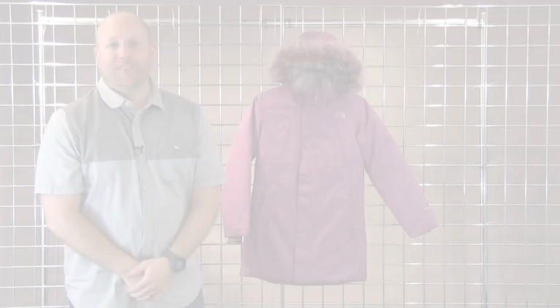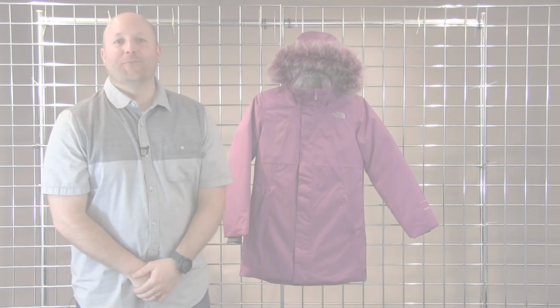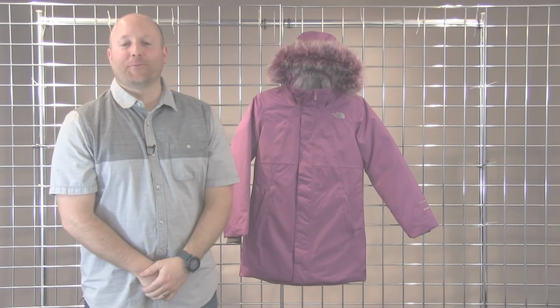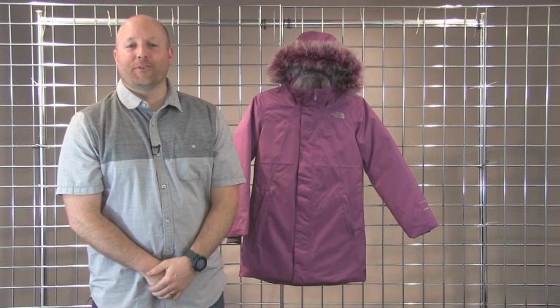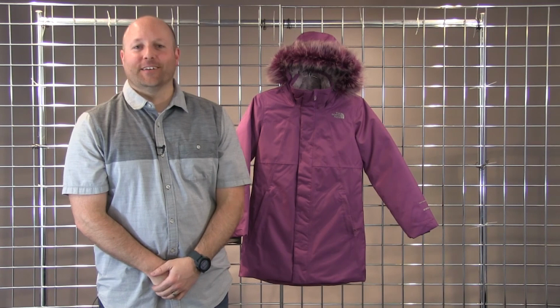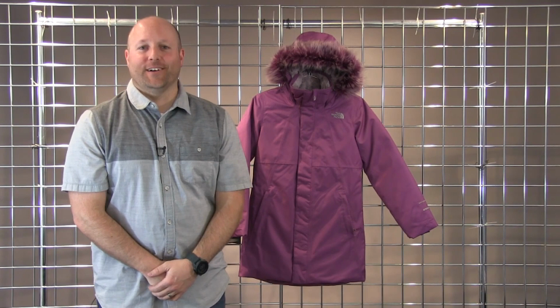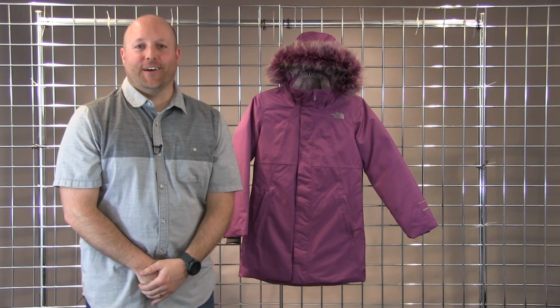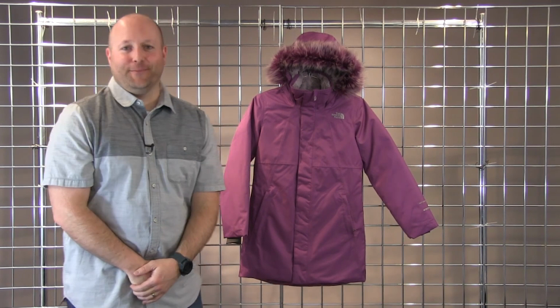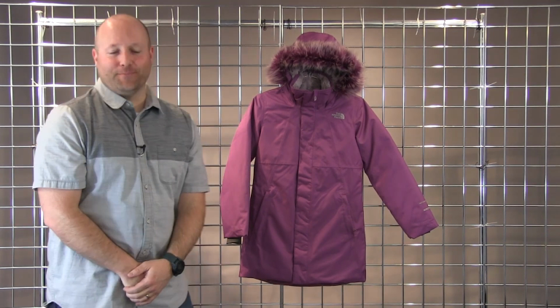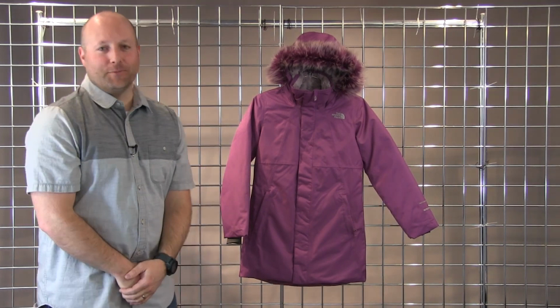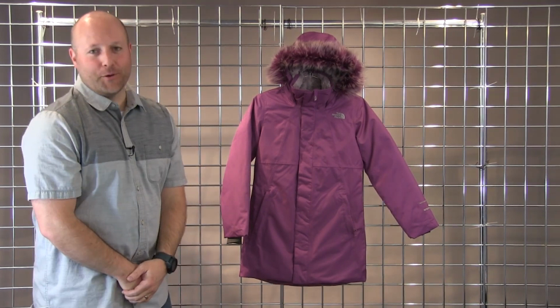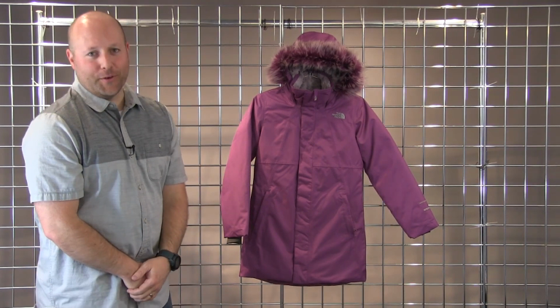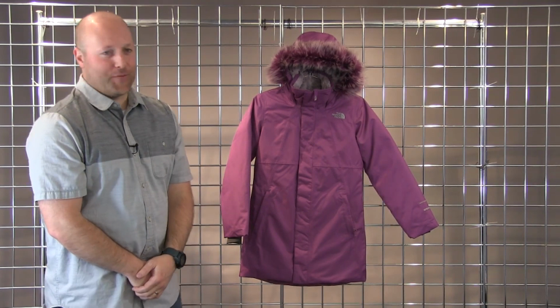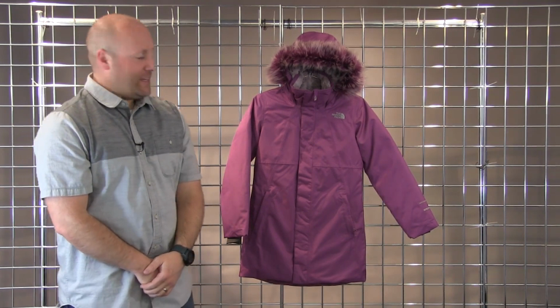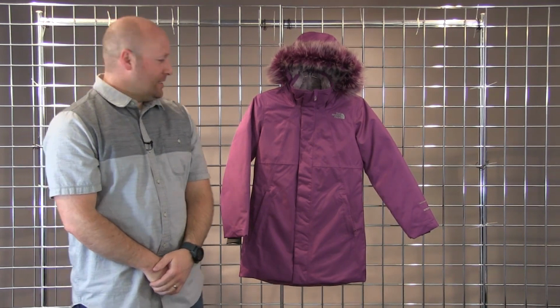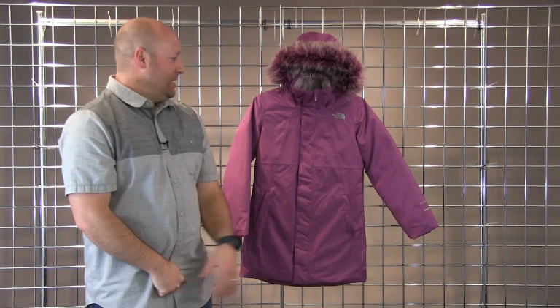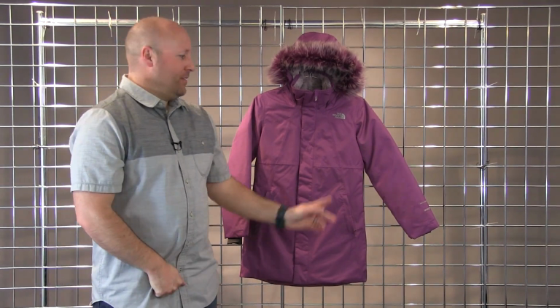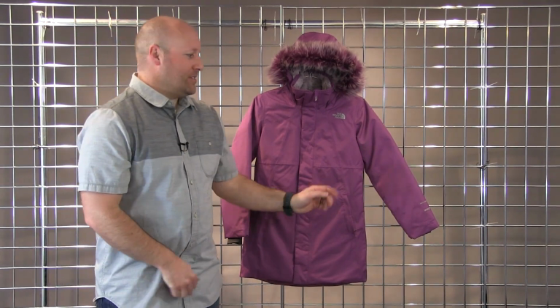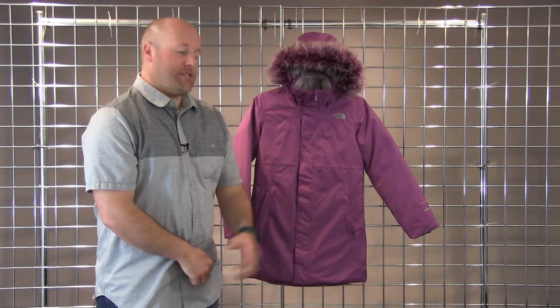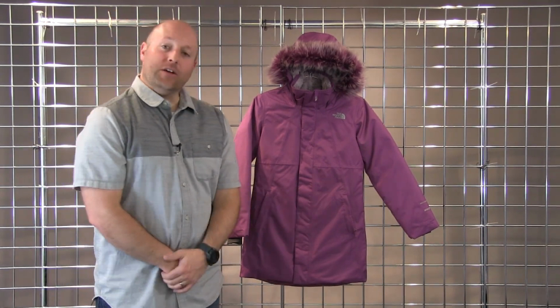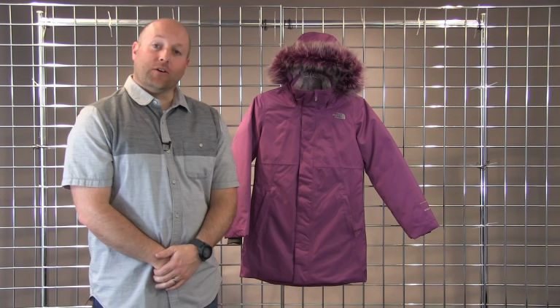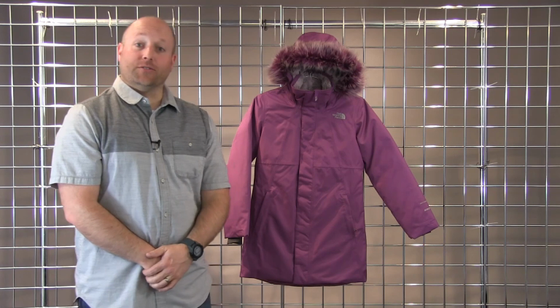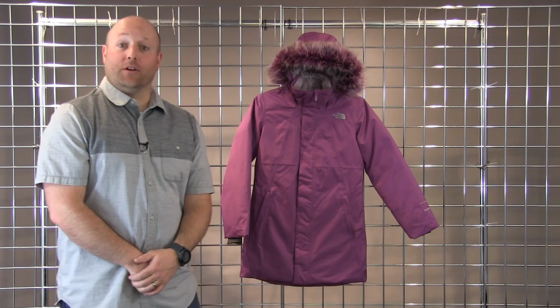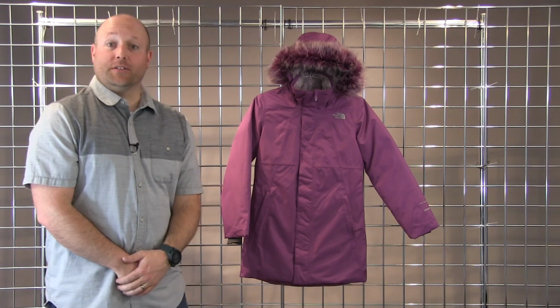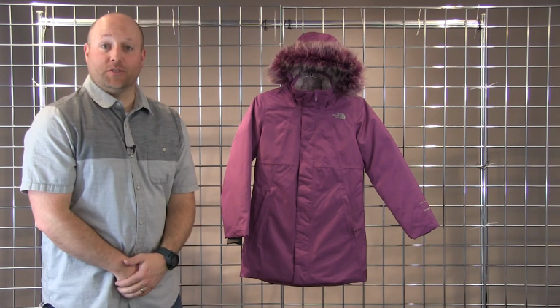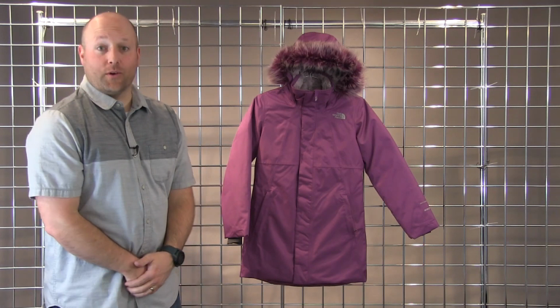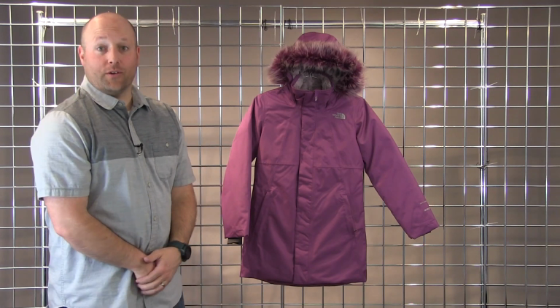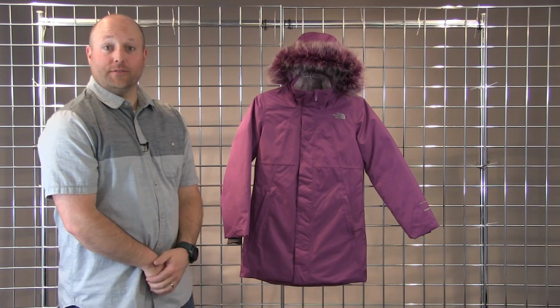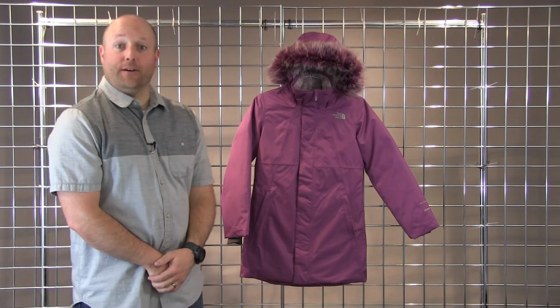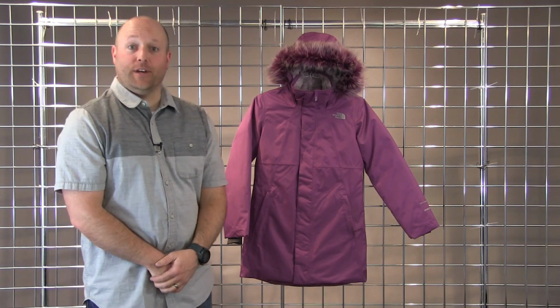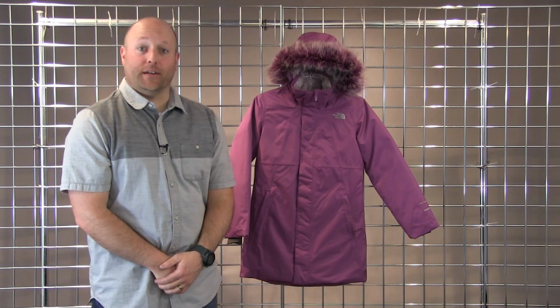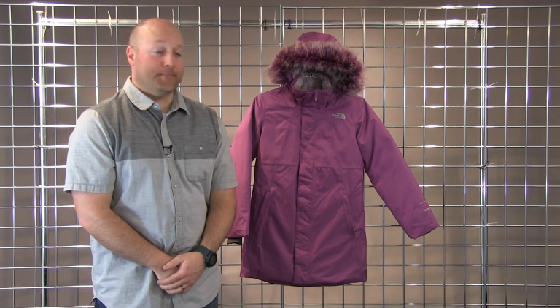Welcome to WinterKids.com. I'm Drew with the North Face. This is the Girls Arctic Swirl Down Jacket.